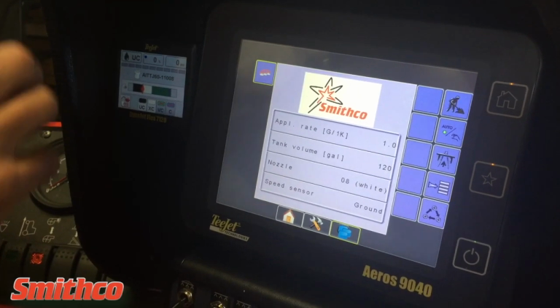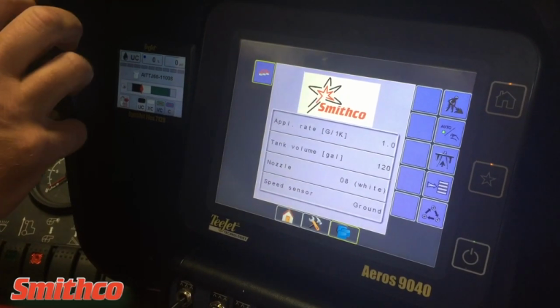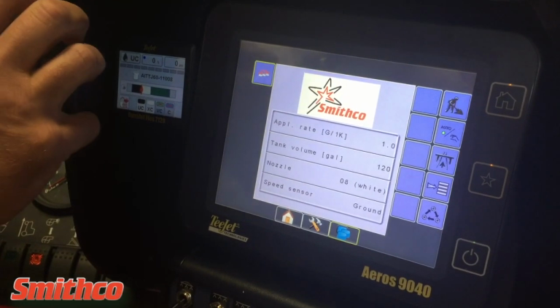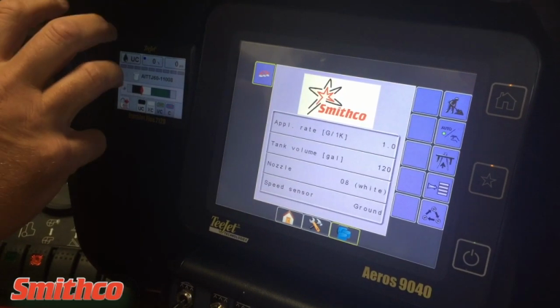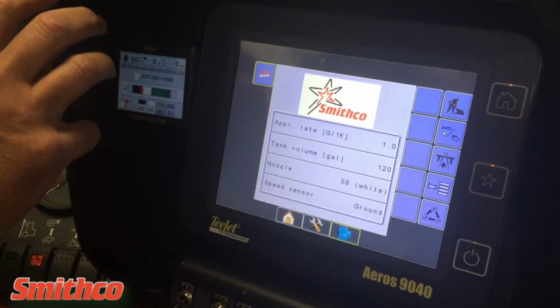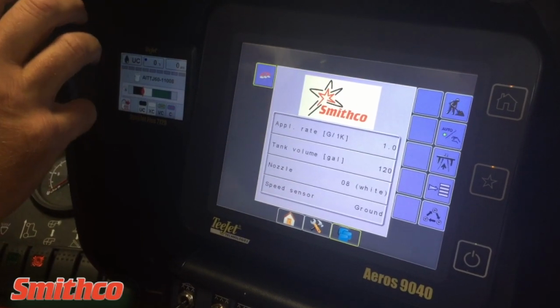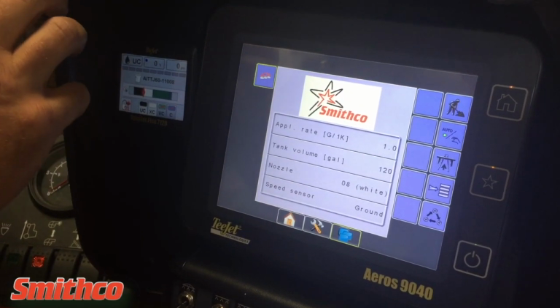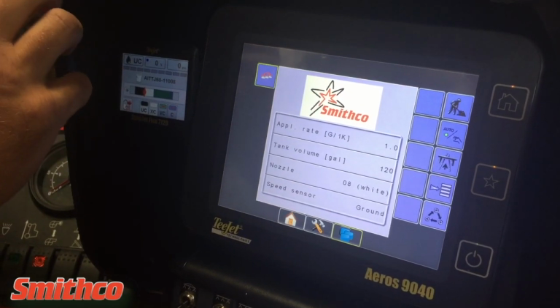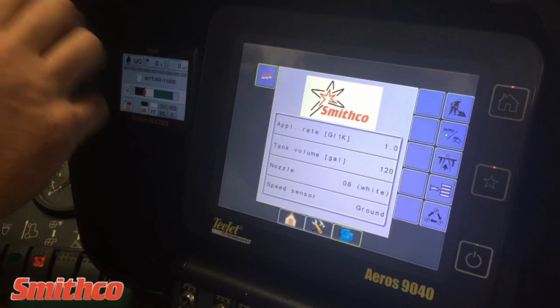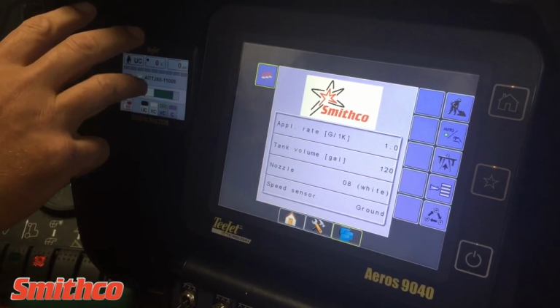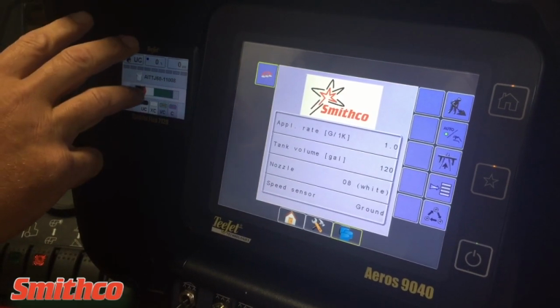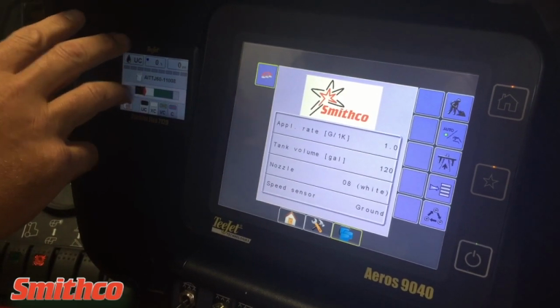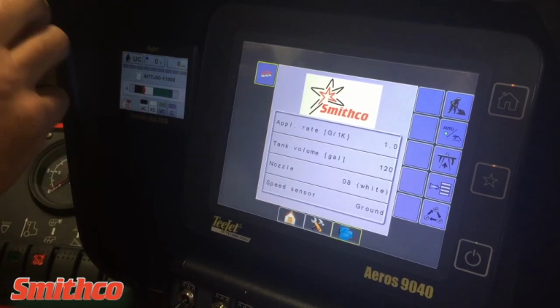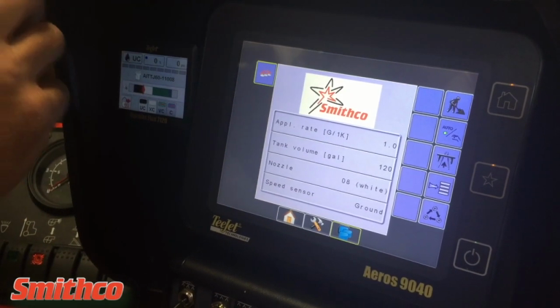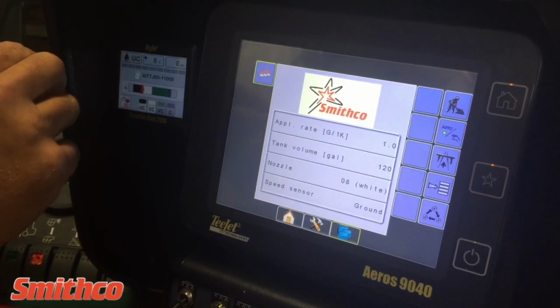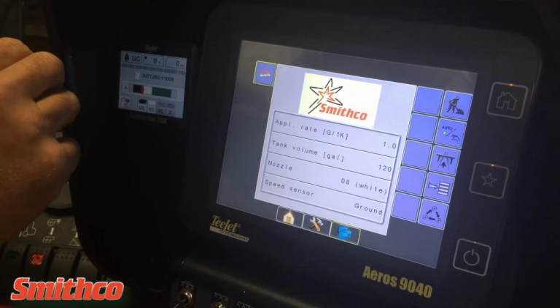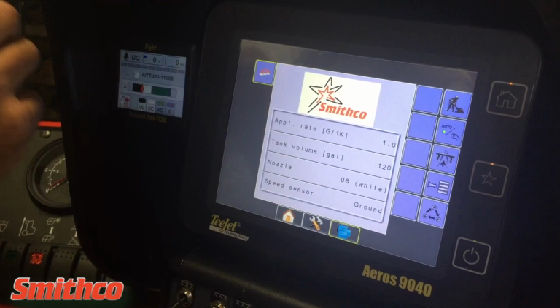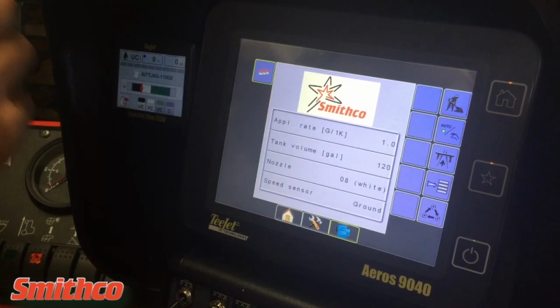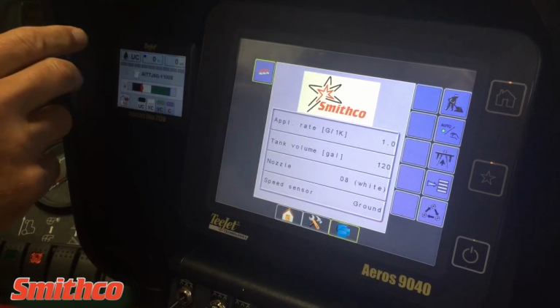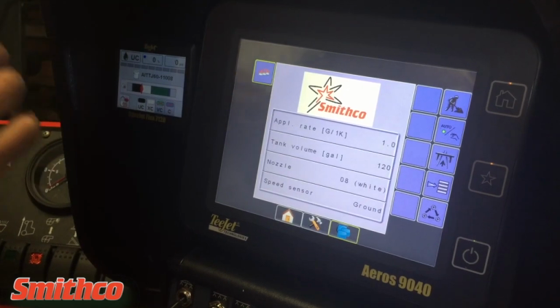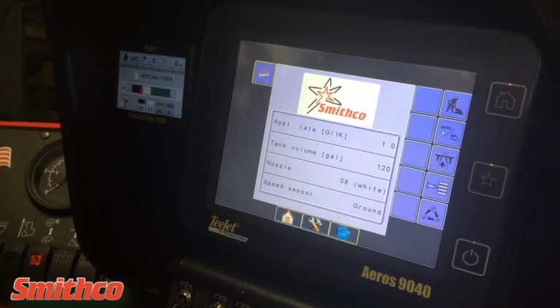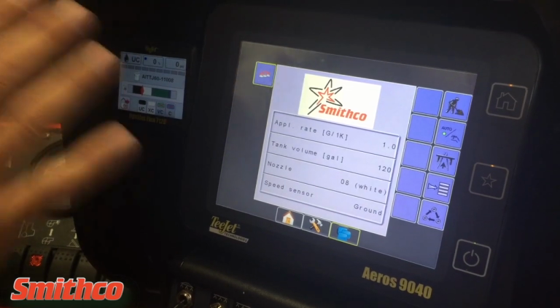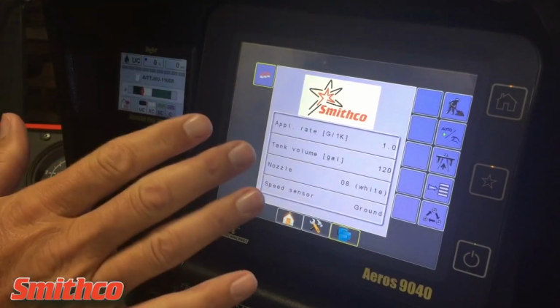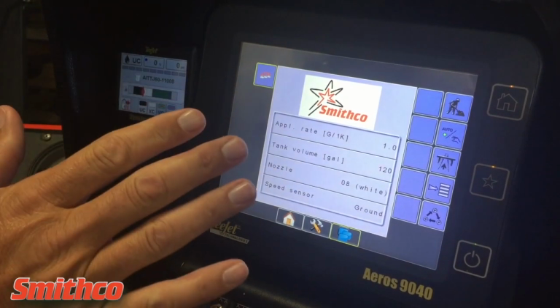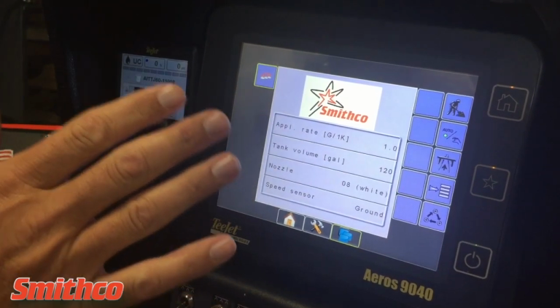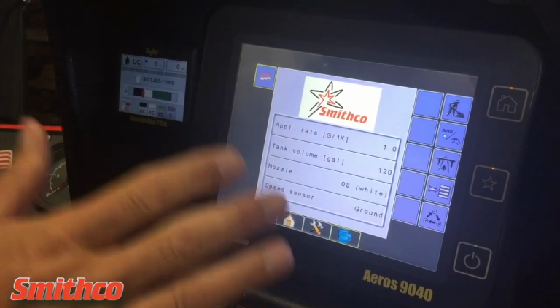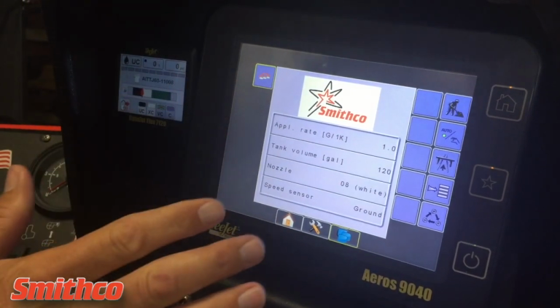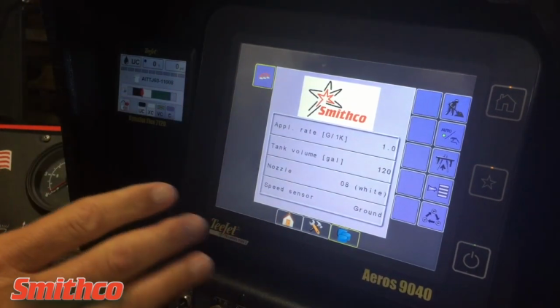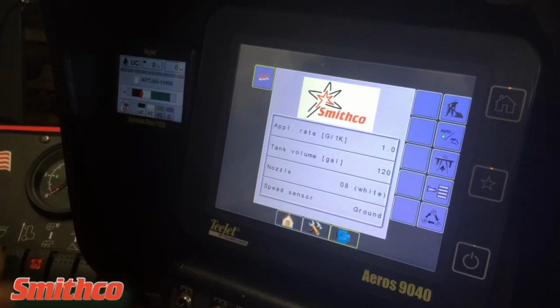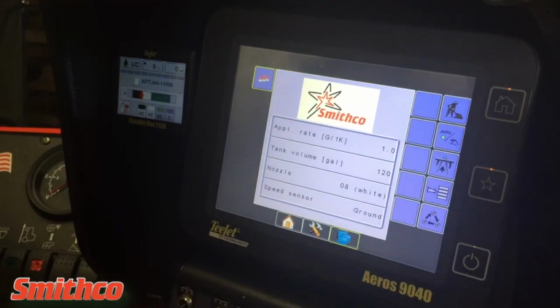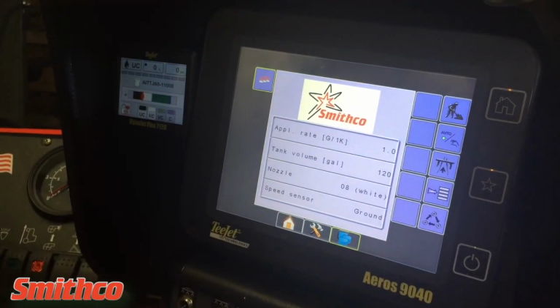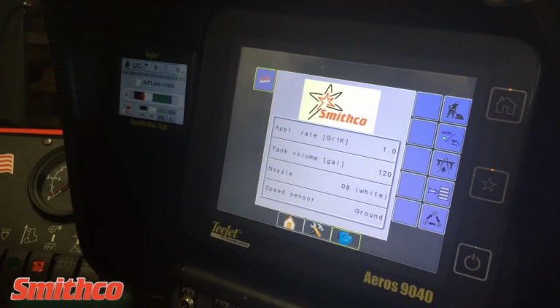This automatically integrates and turns on the boost, so there's absolutely nothing that you have to do.